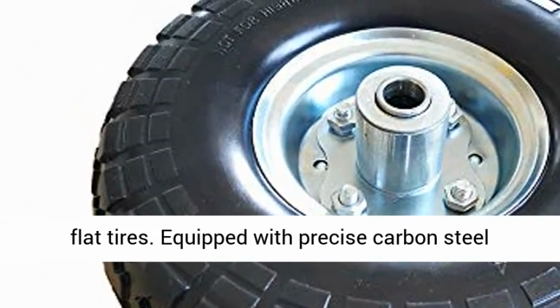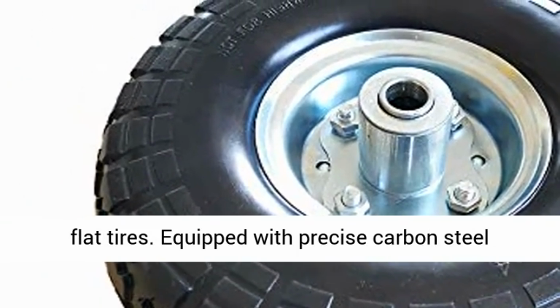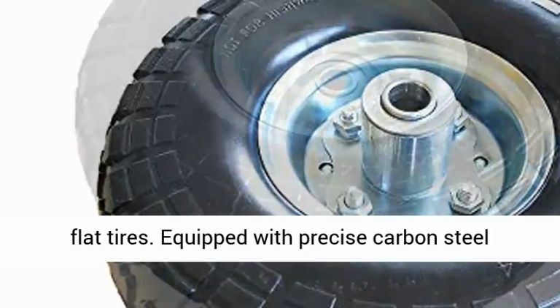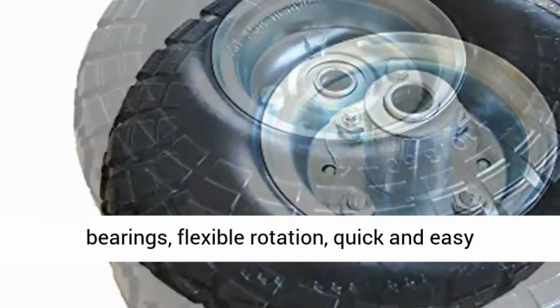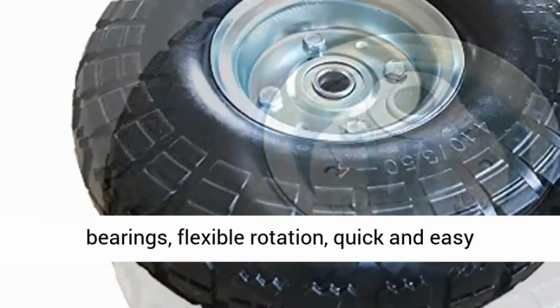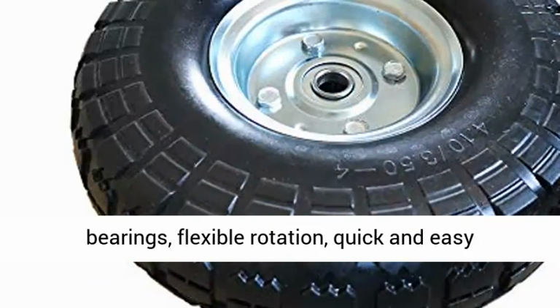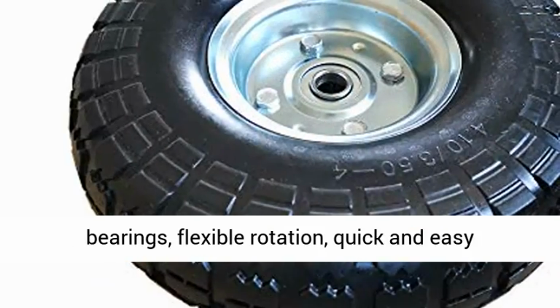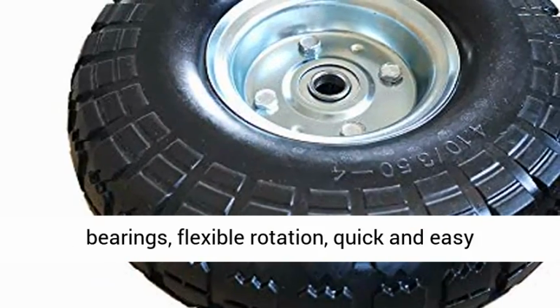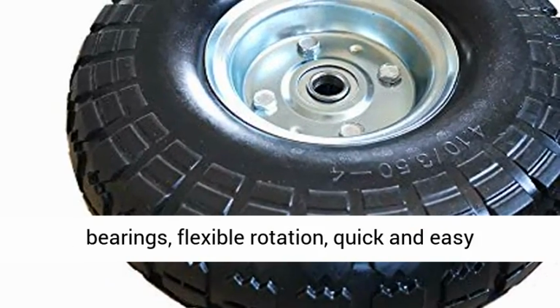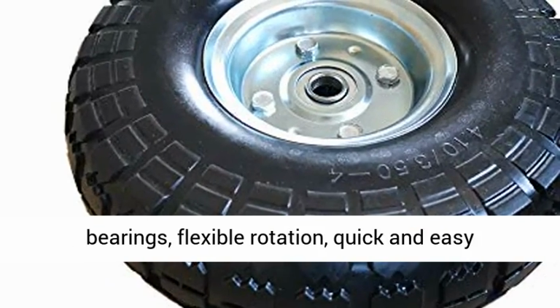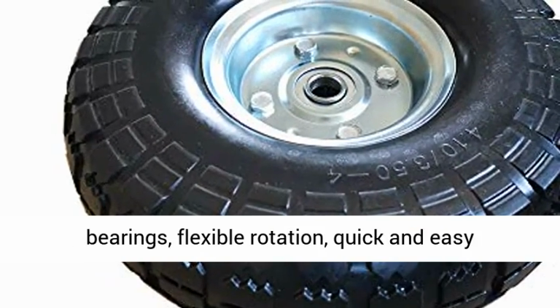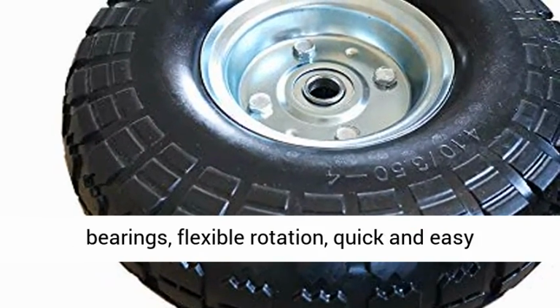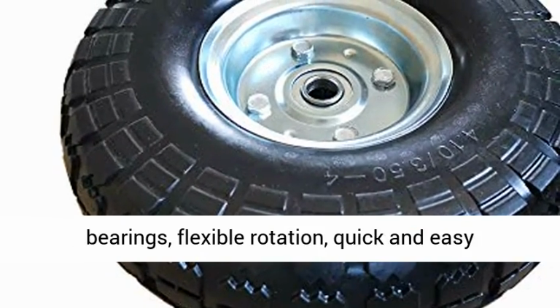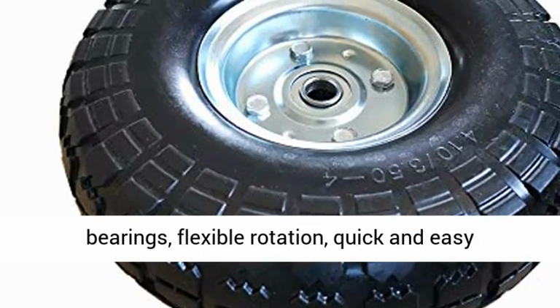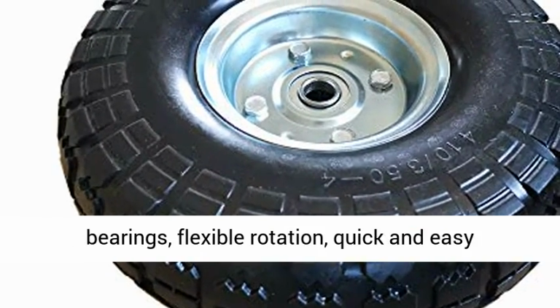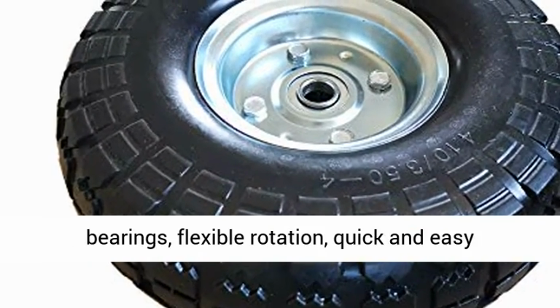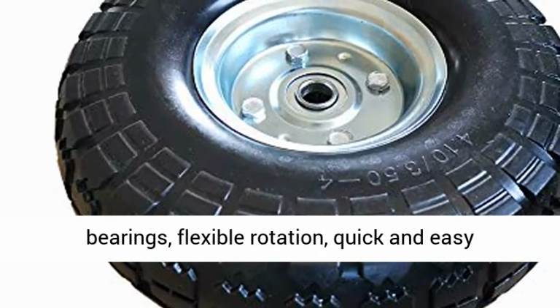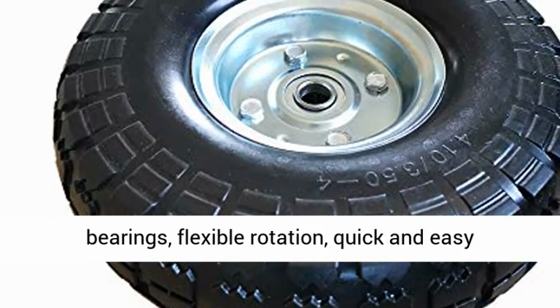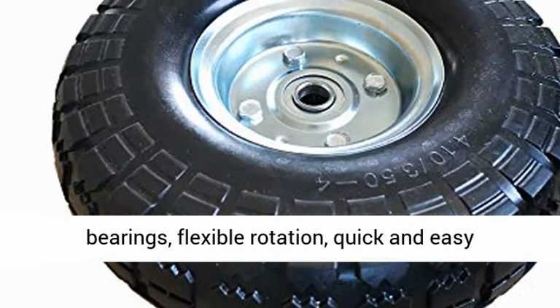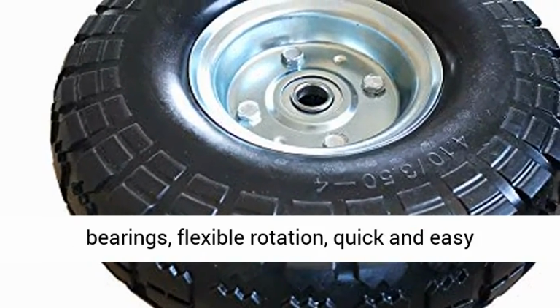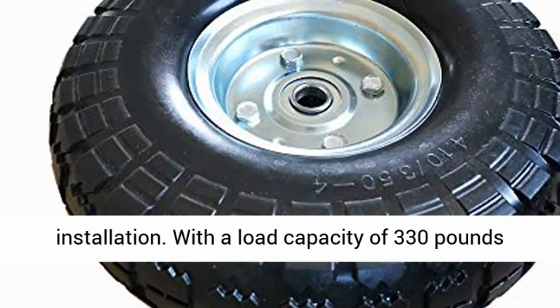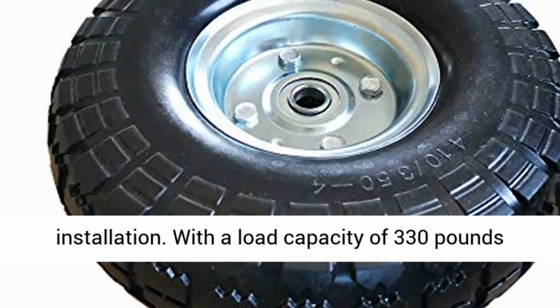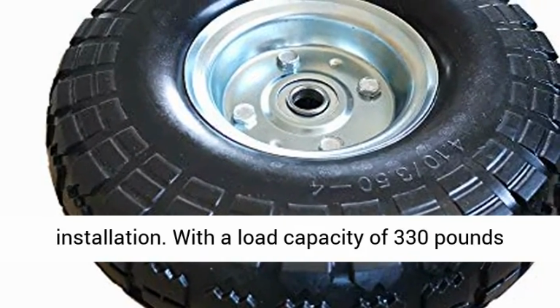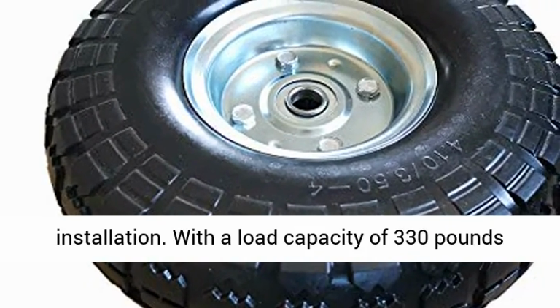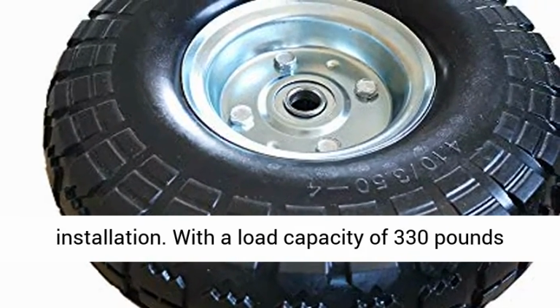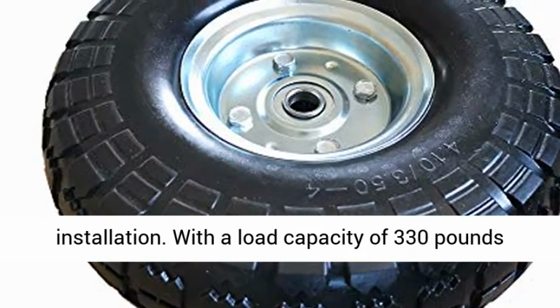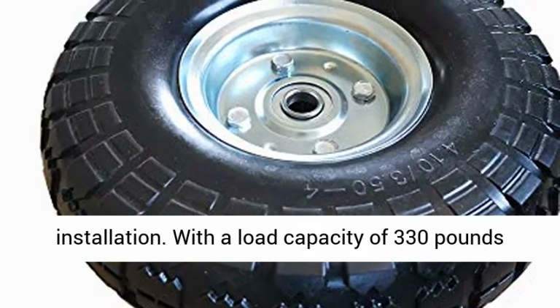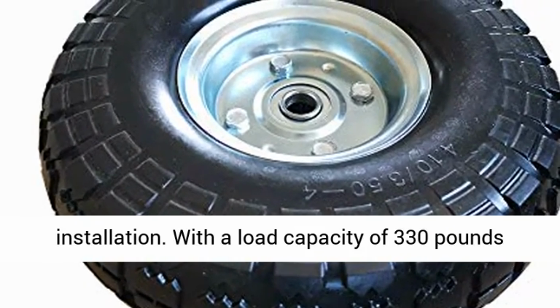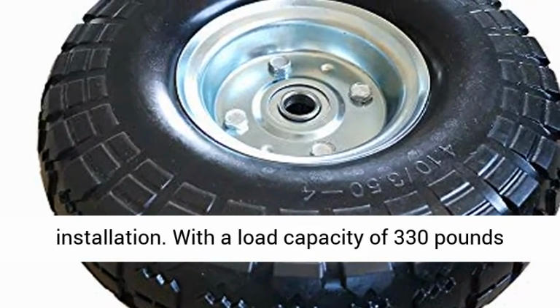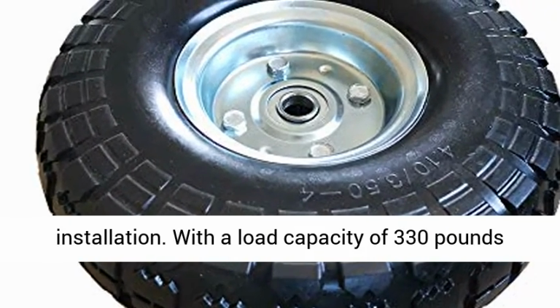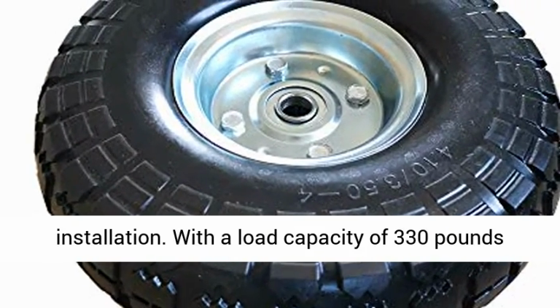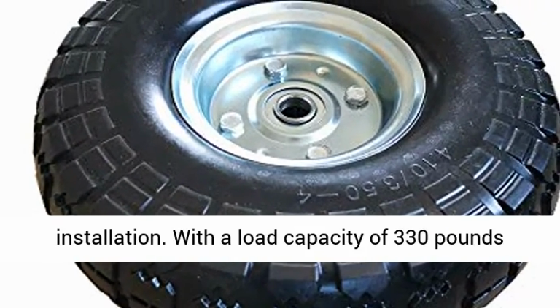Equipped with precise carbon steel bearings for flexible rotation and quick and easy installation.